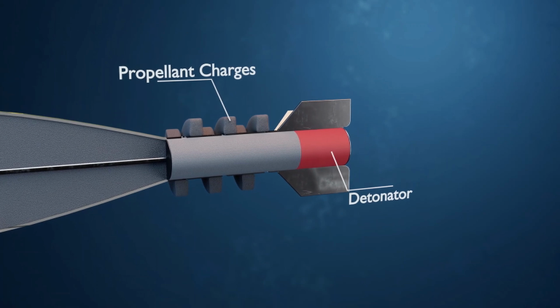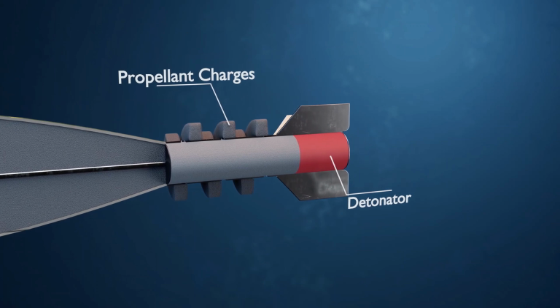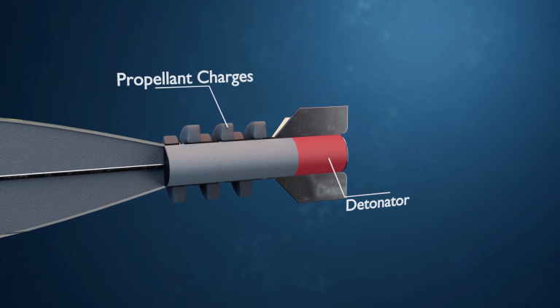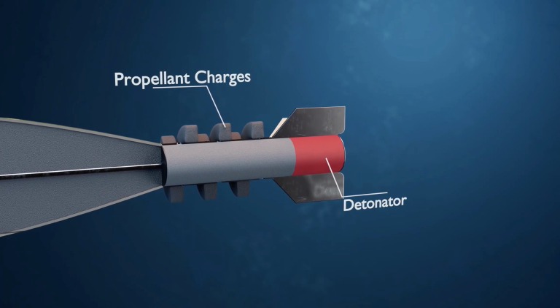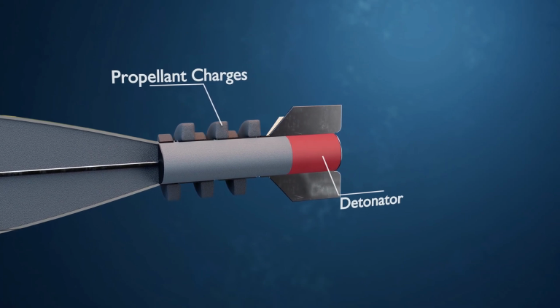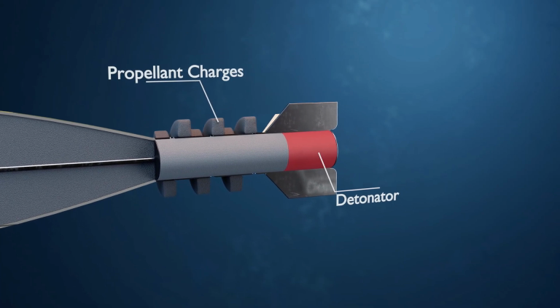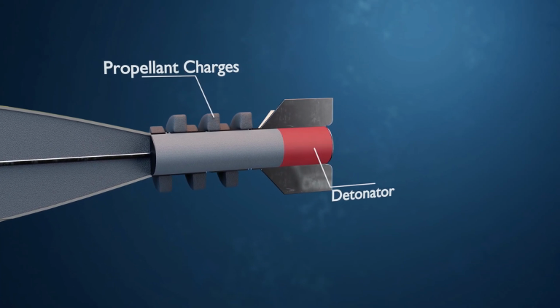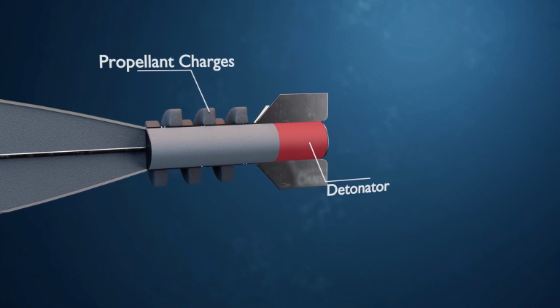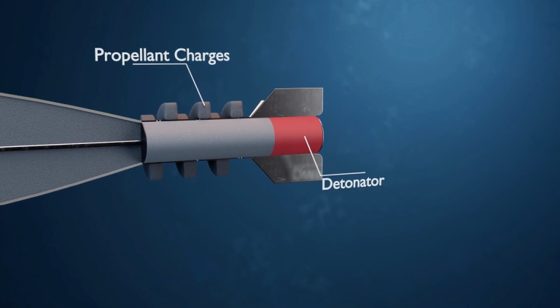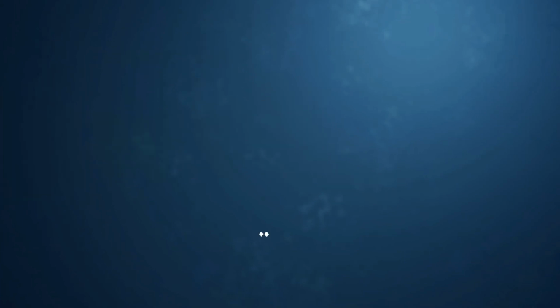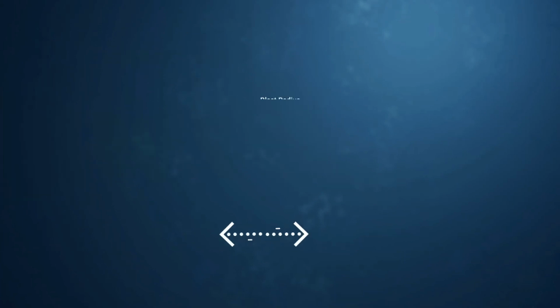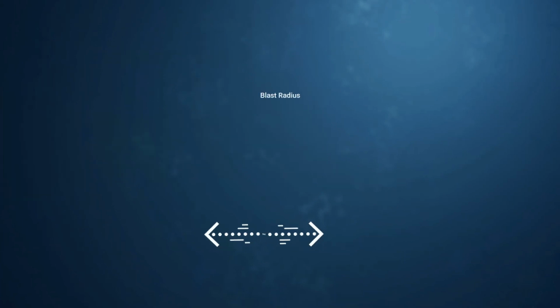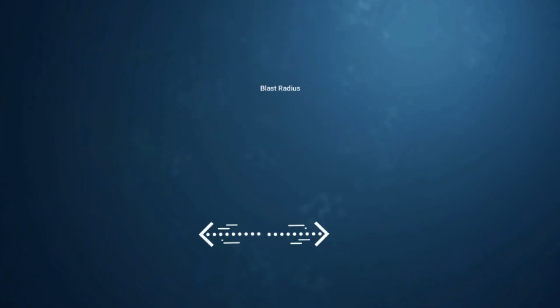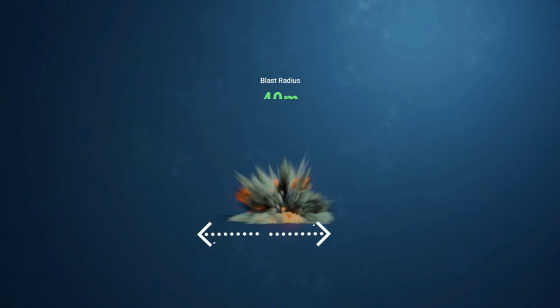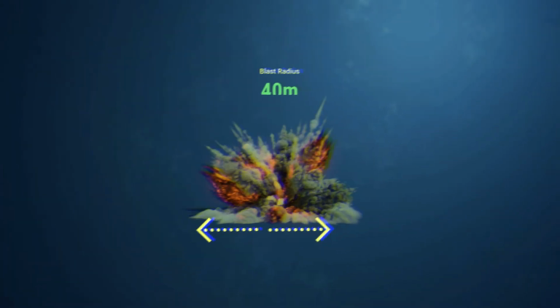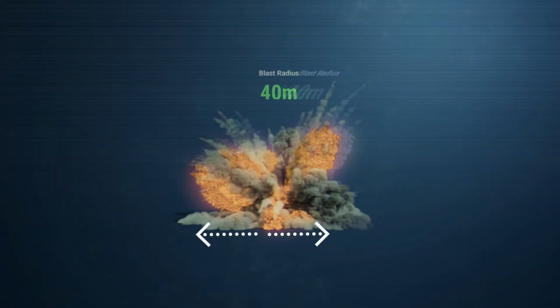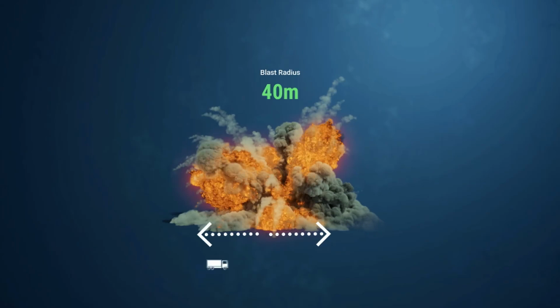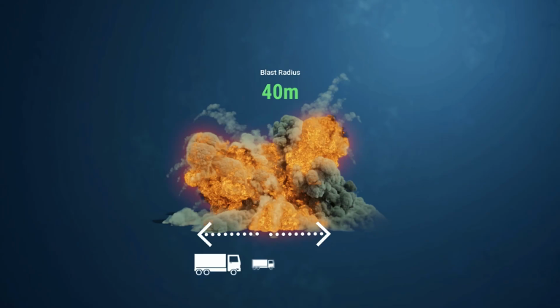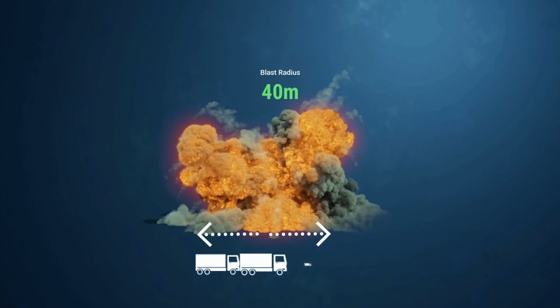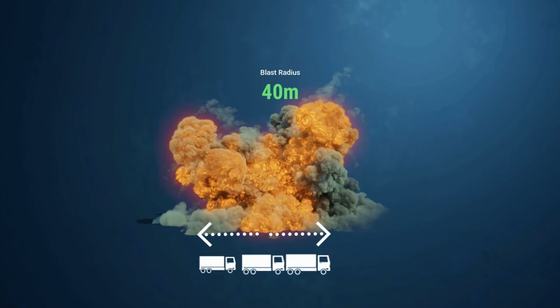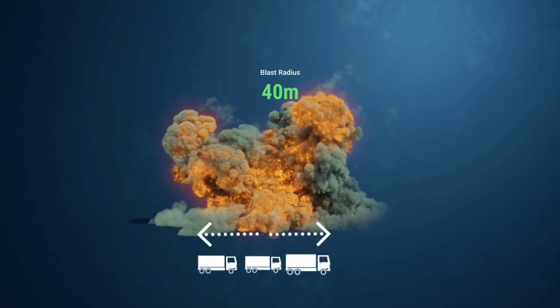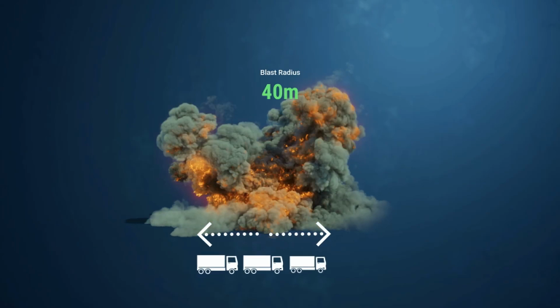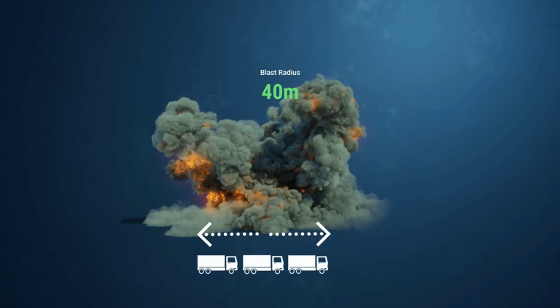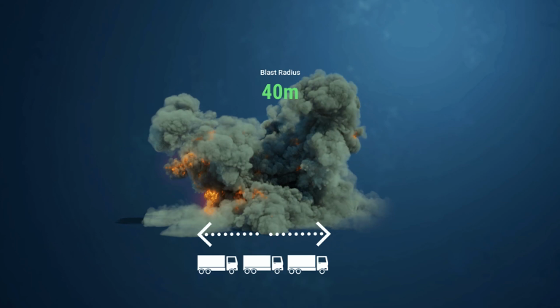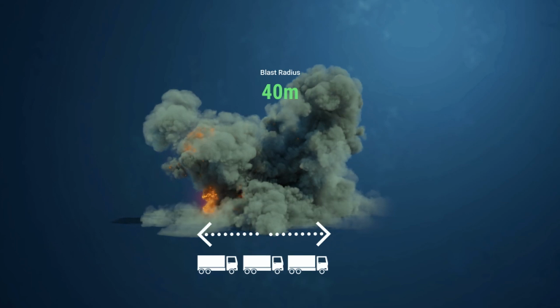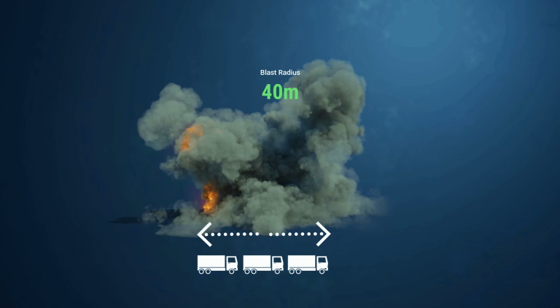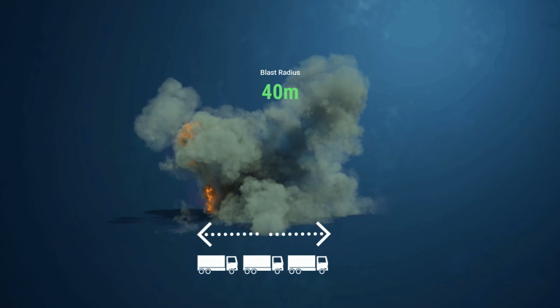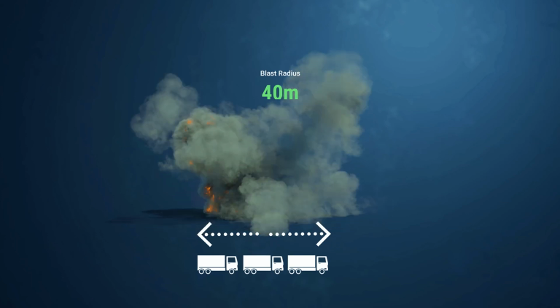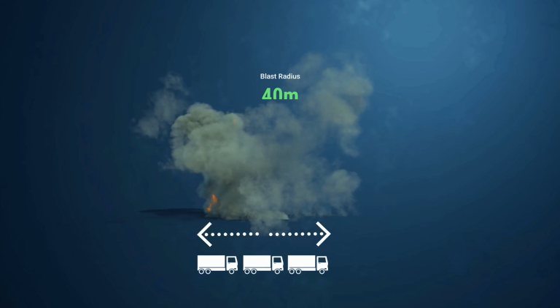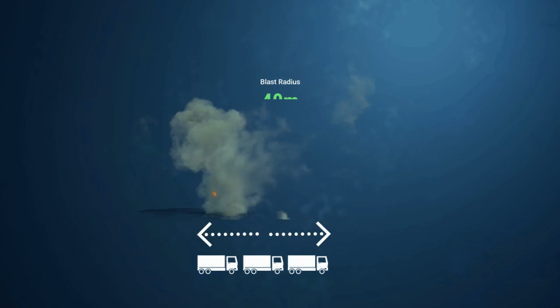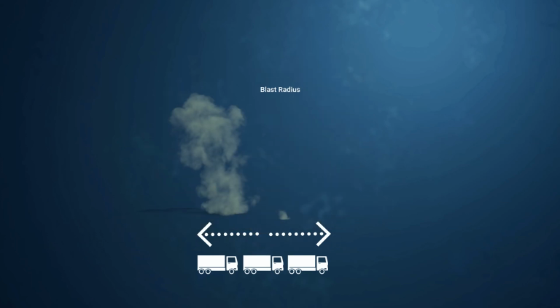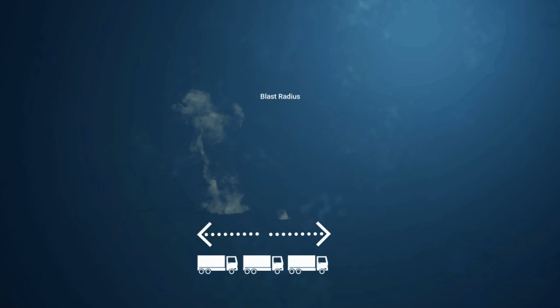If a mortar is fired, its casualty range can reach up to 40 meters — almost the length of three trucks.